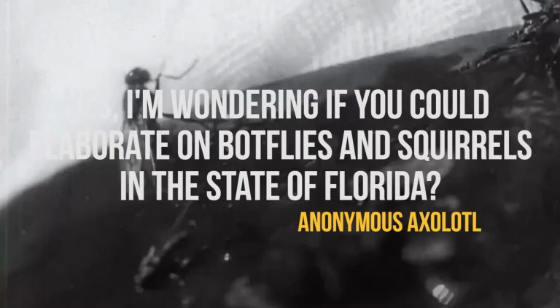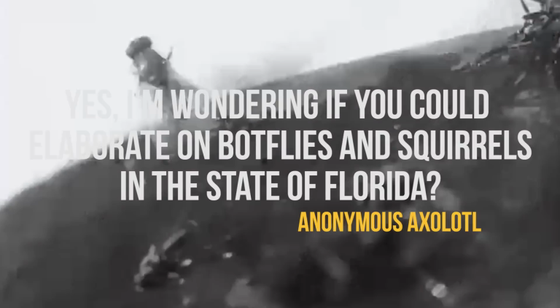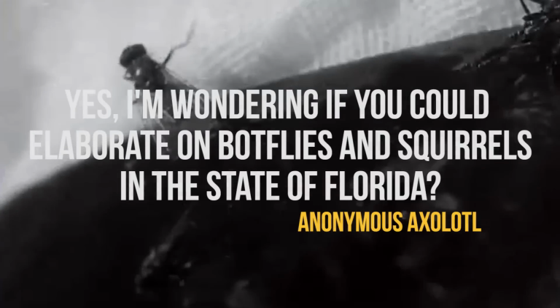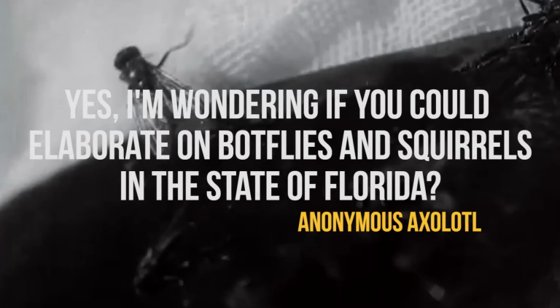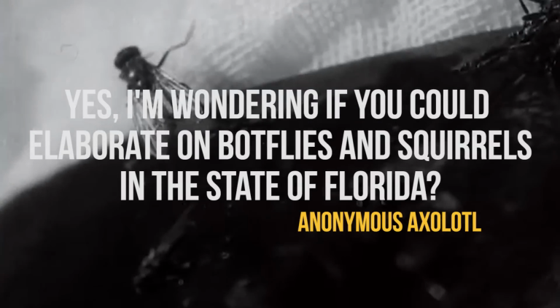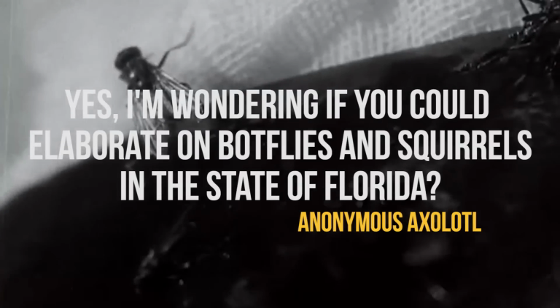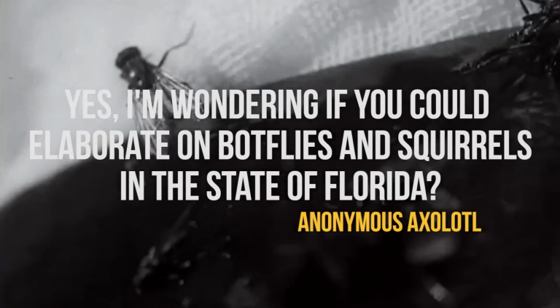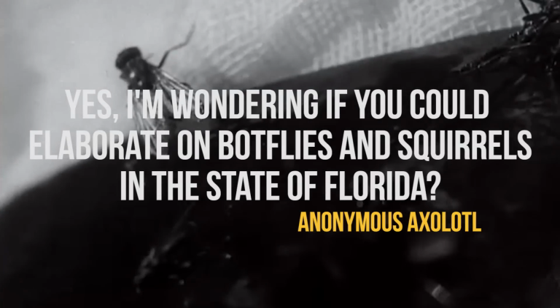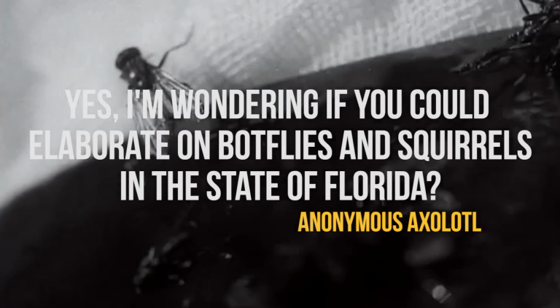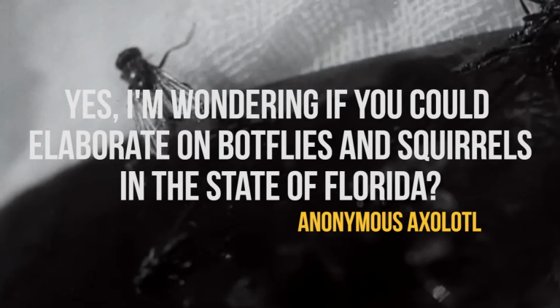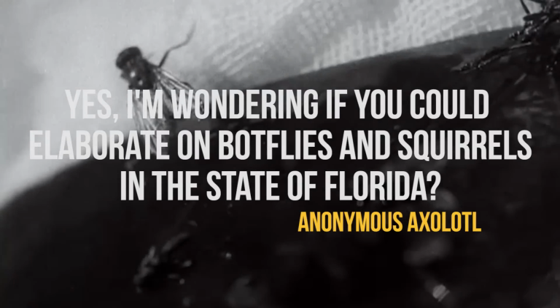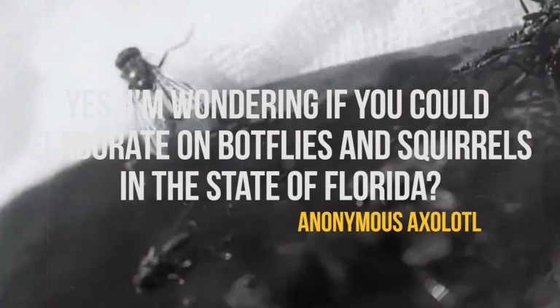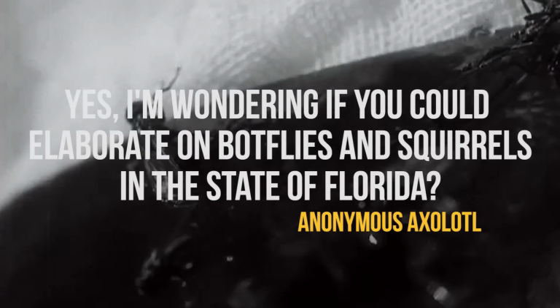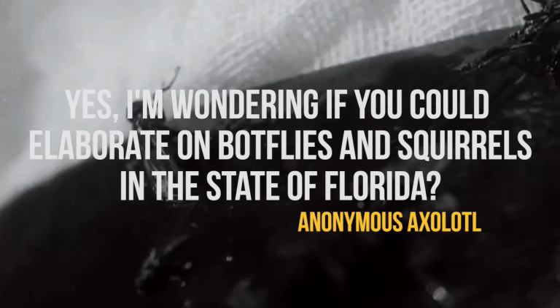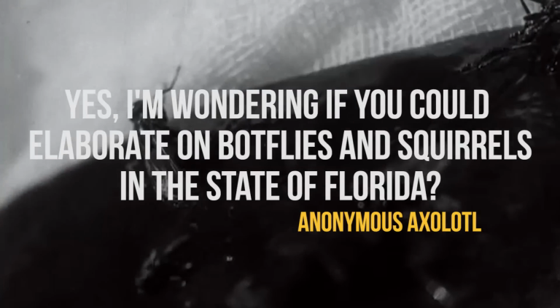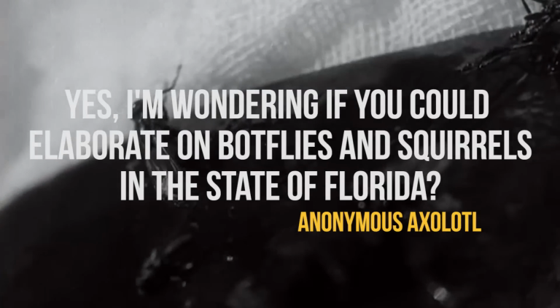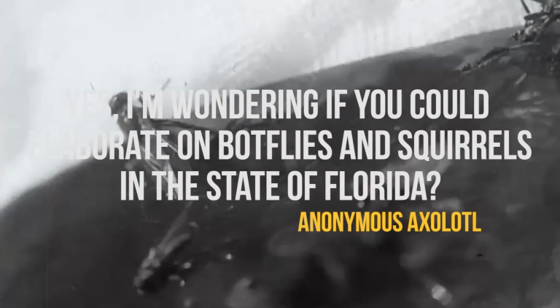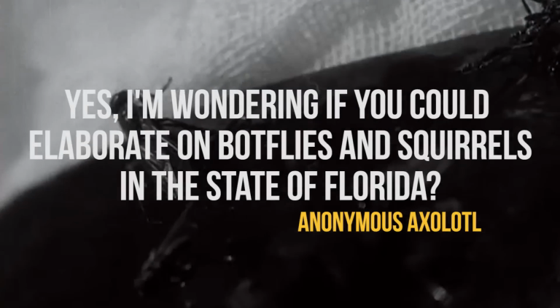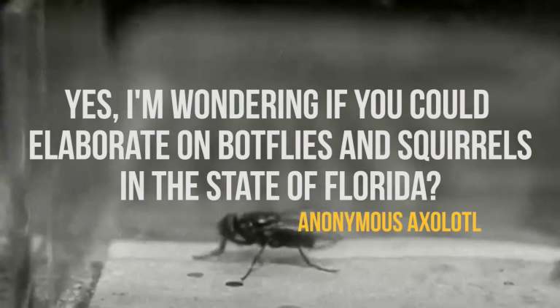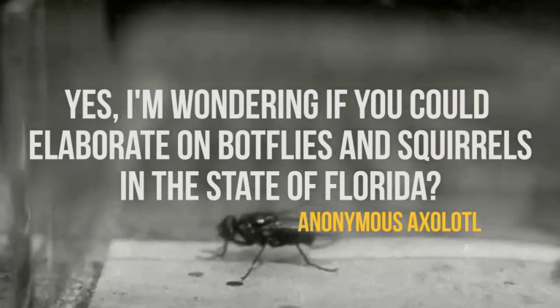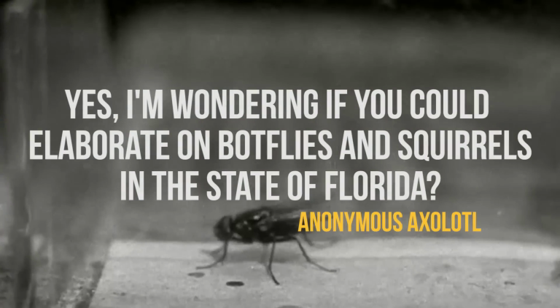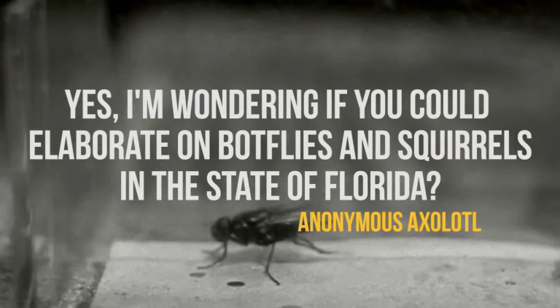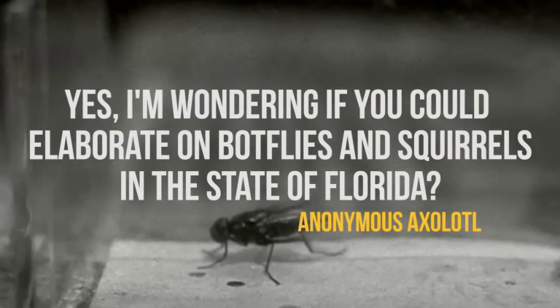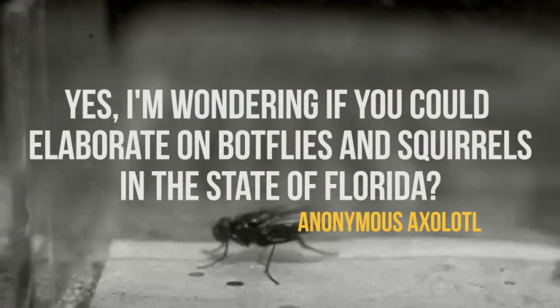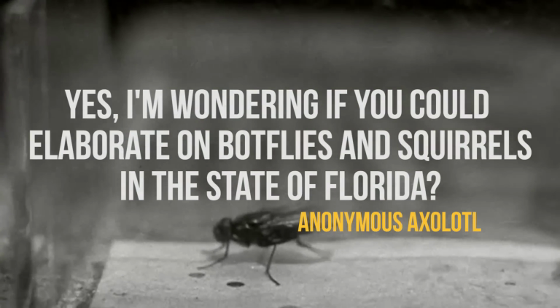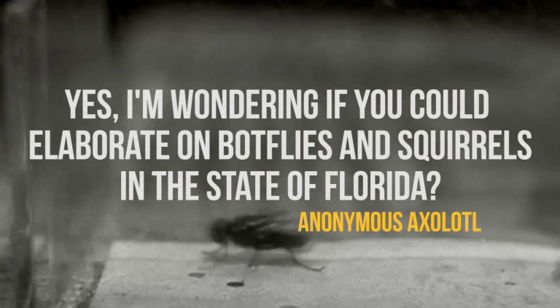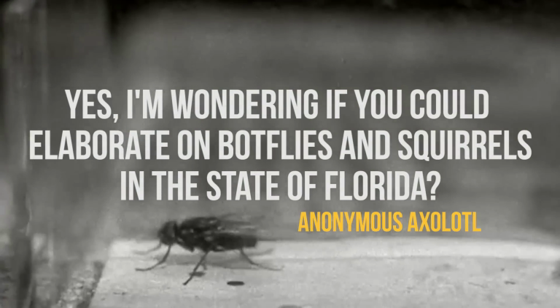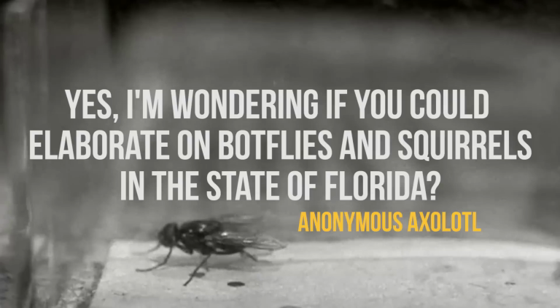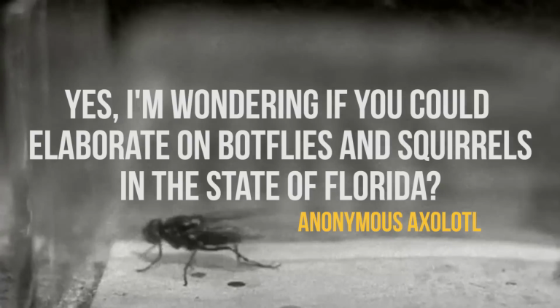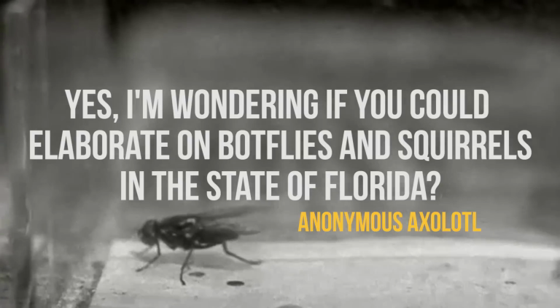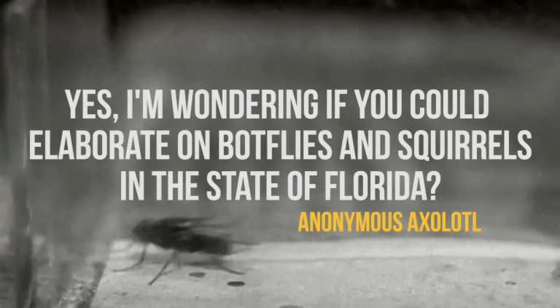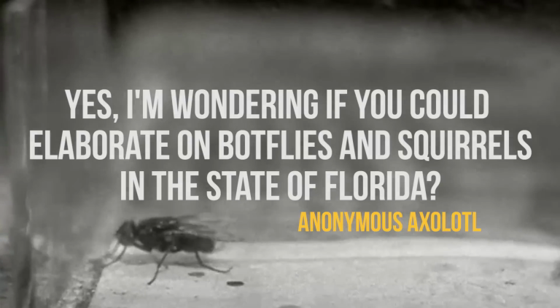Yes, I'm wondering if you could elaborate on botflies and squirrels in the state of Florida.